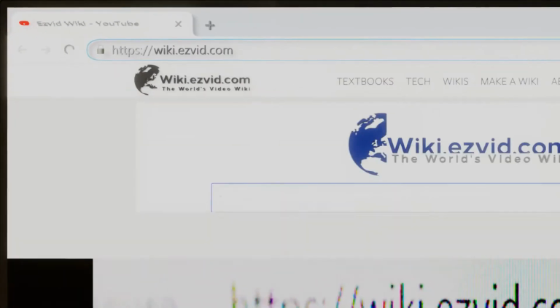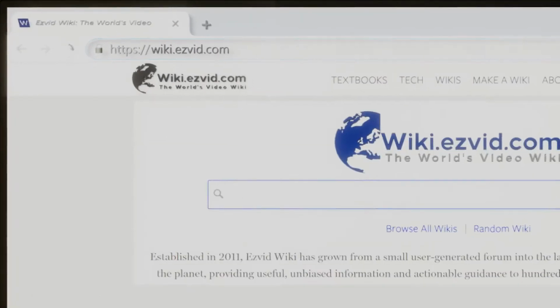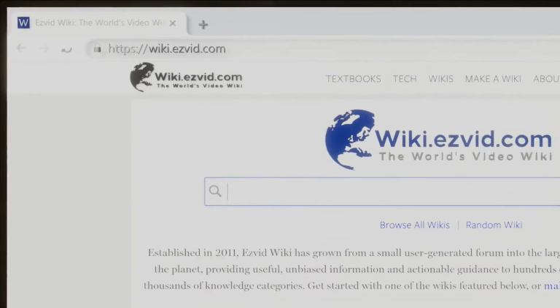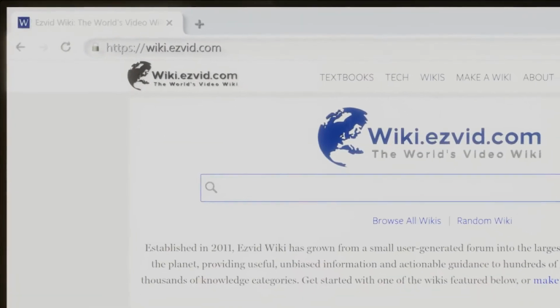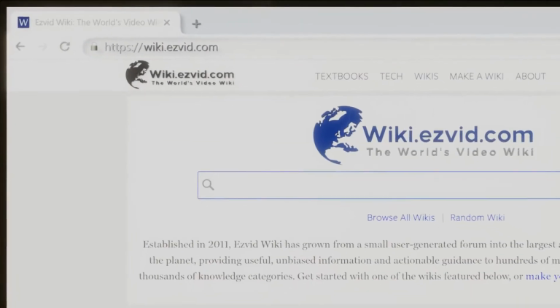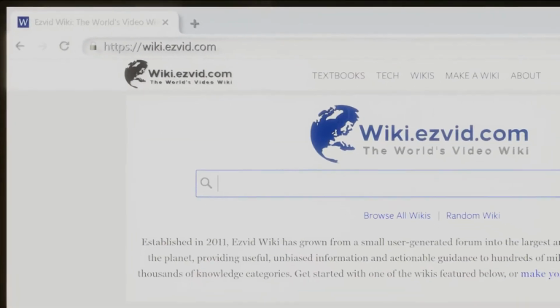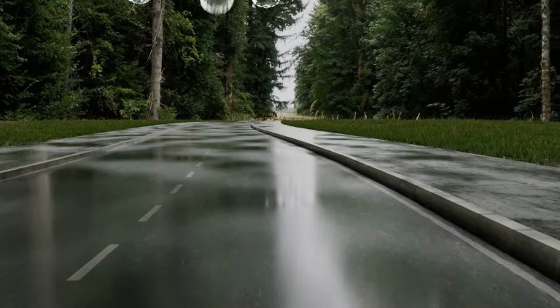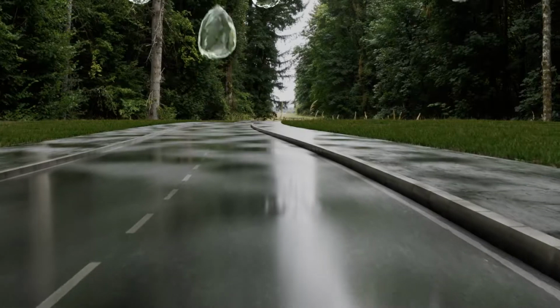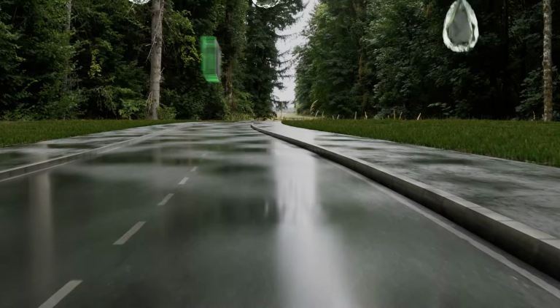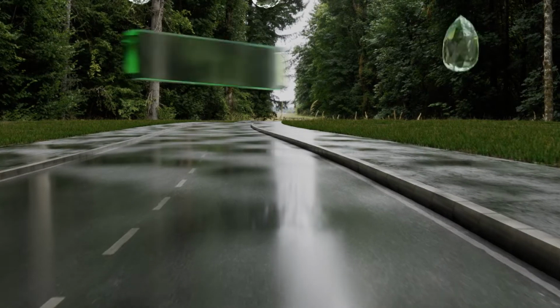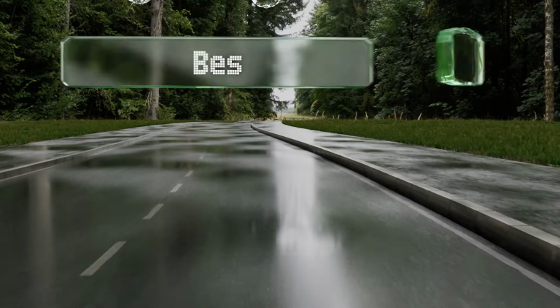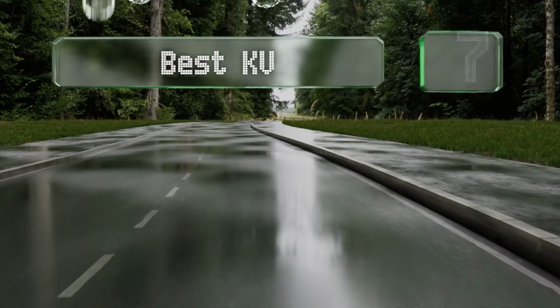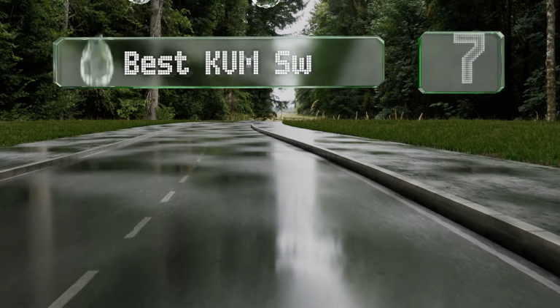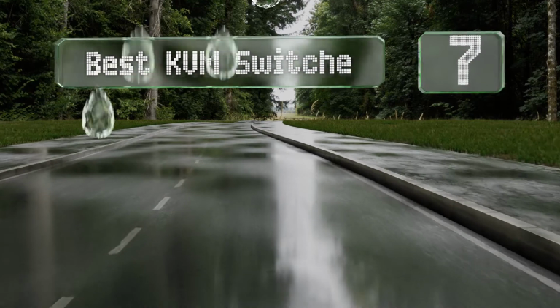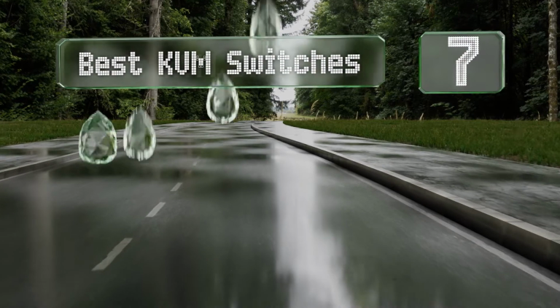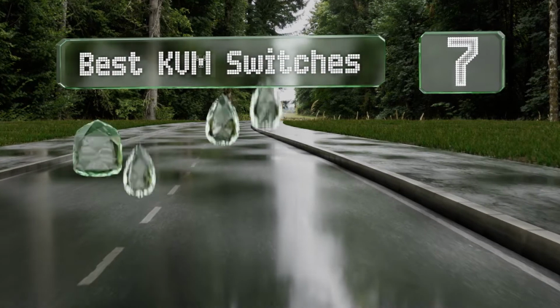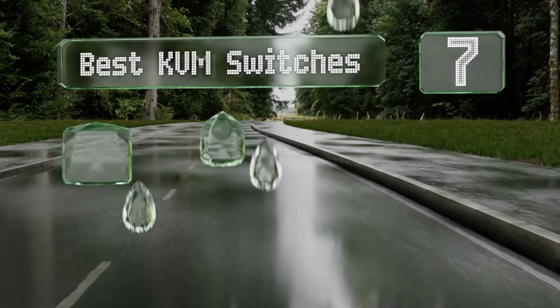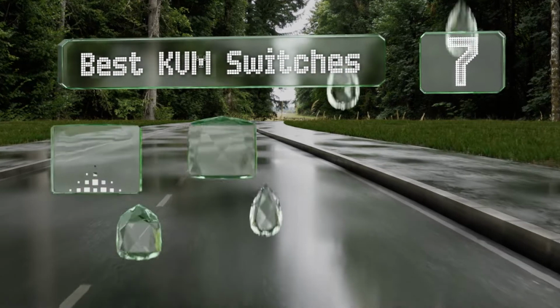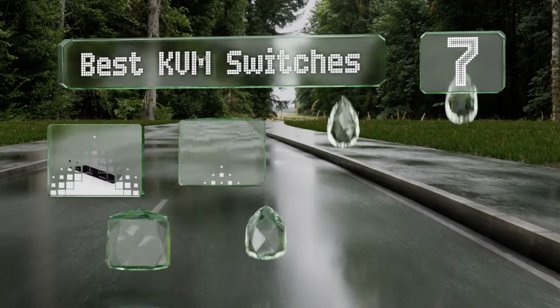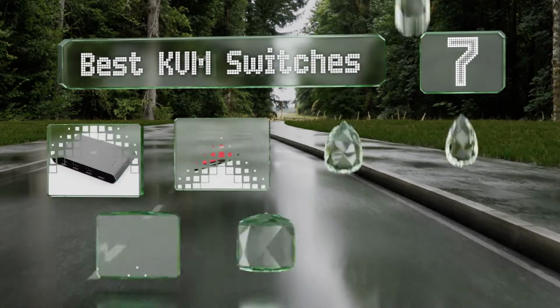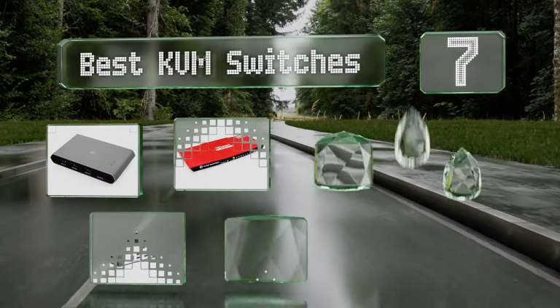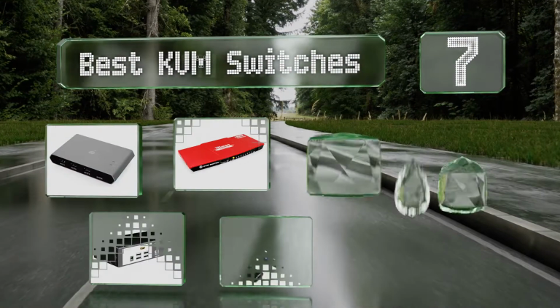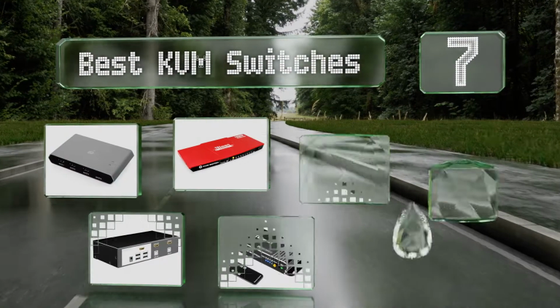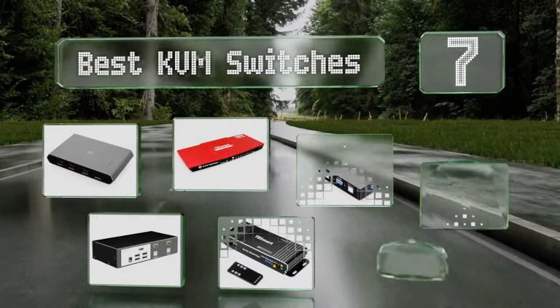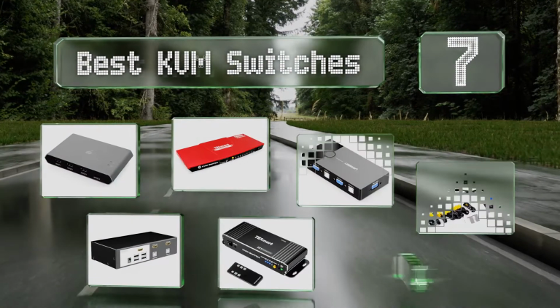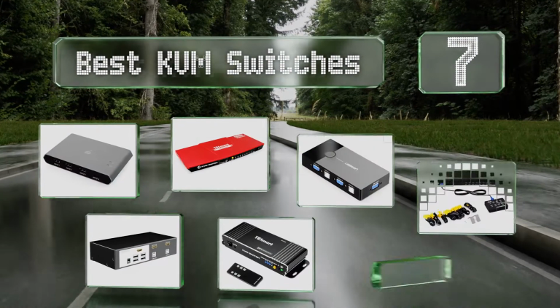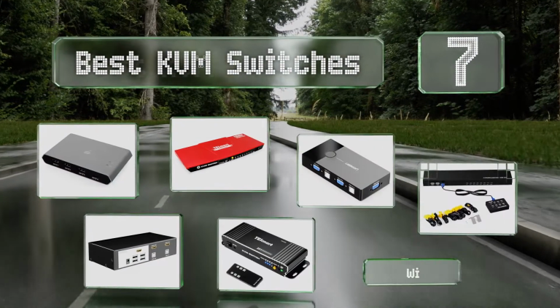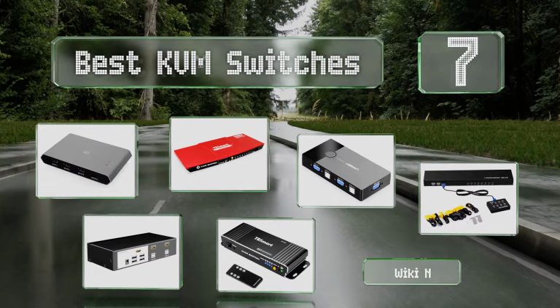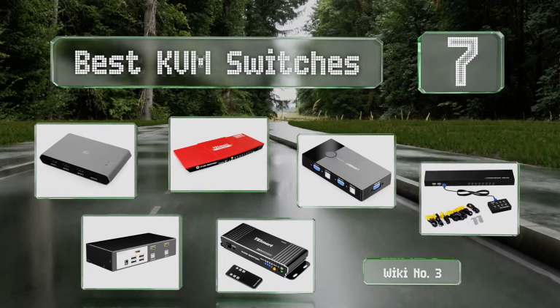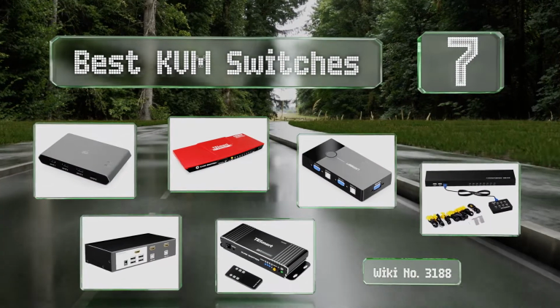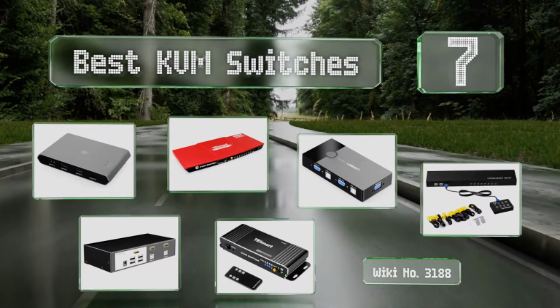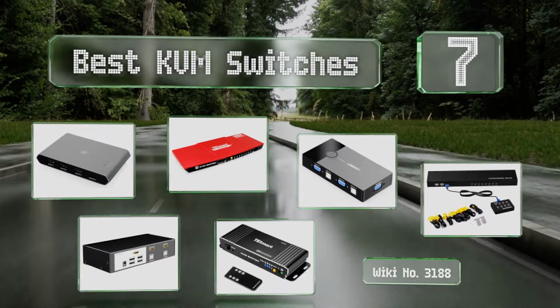EasyVid presents the seven best KVM switches. Let's get started with the list.